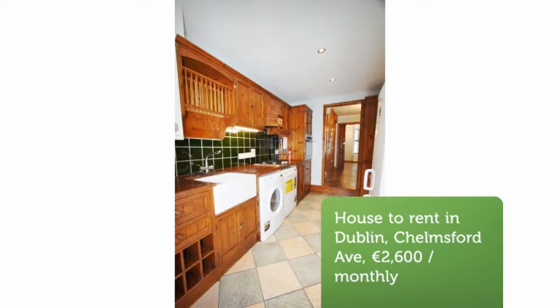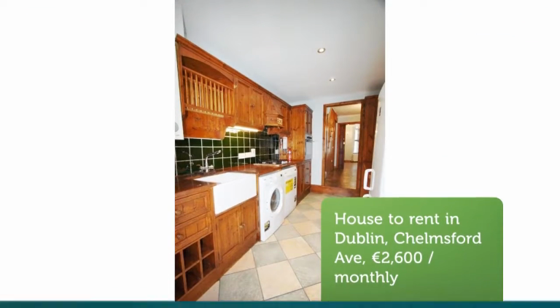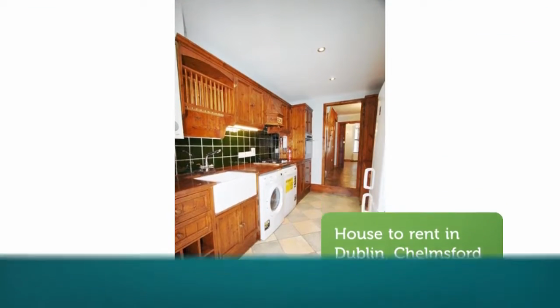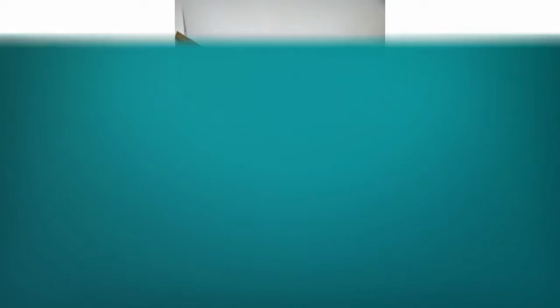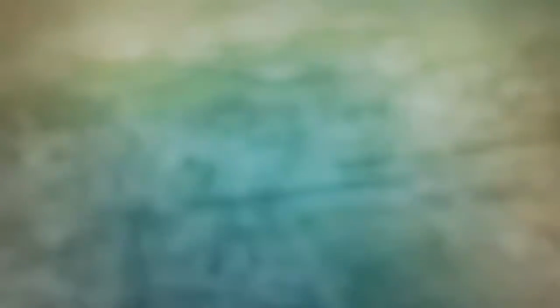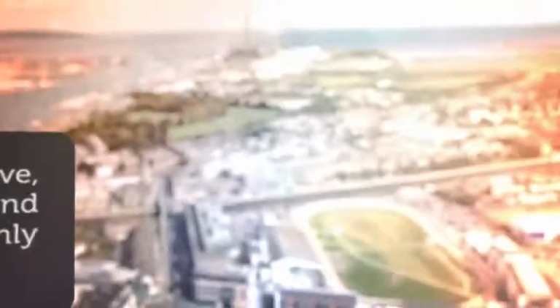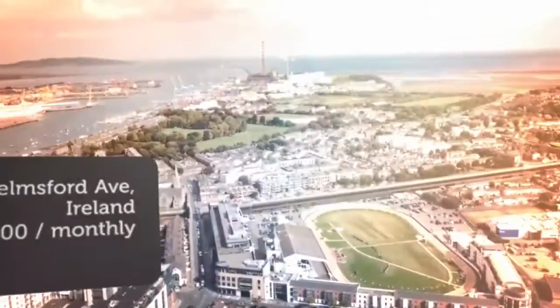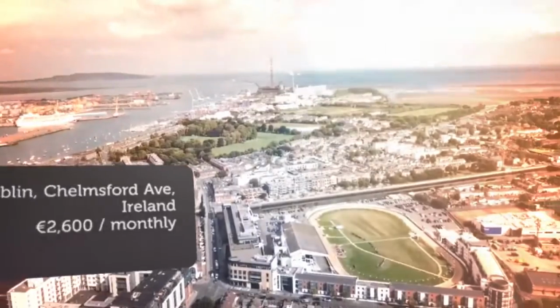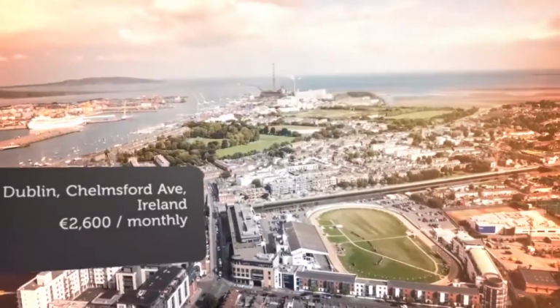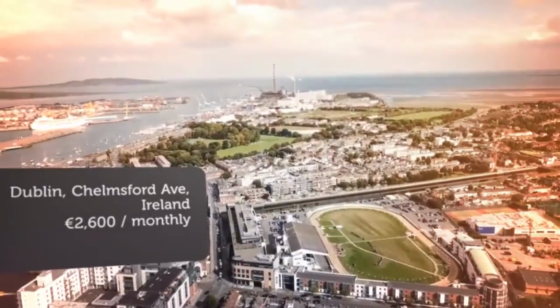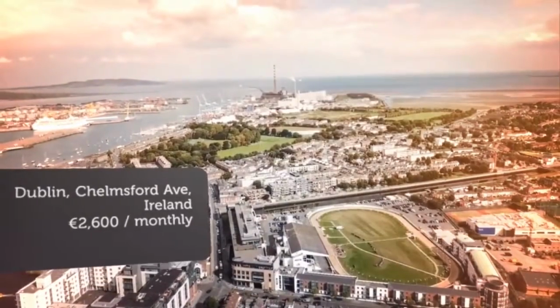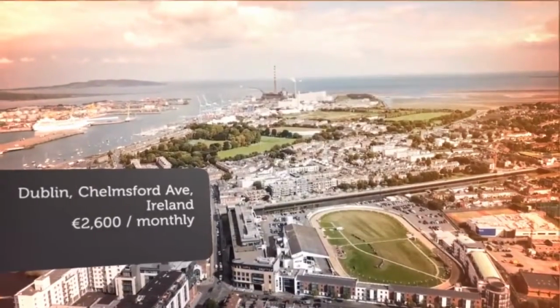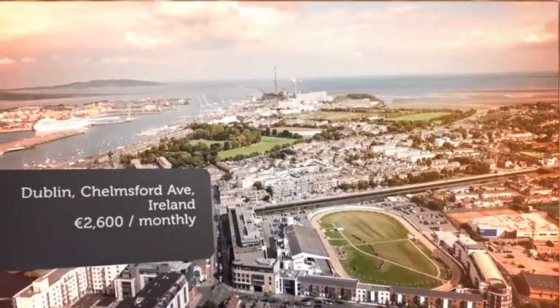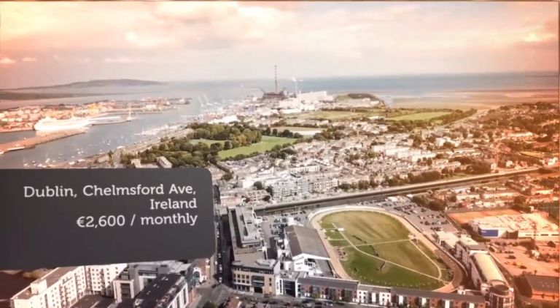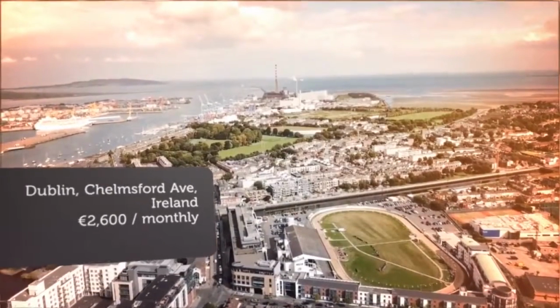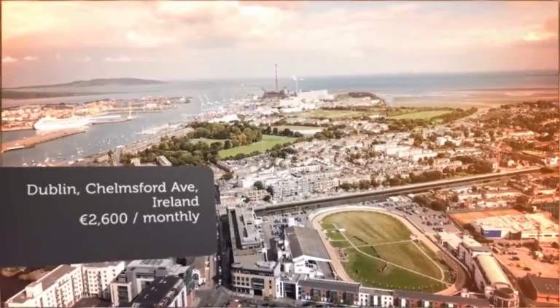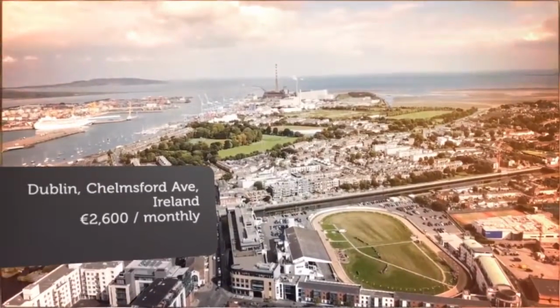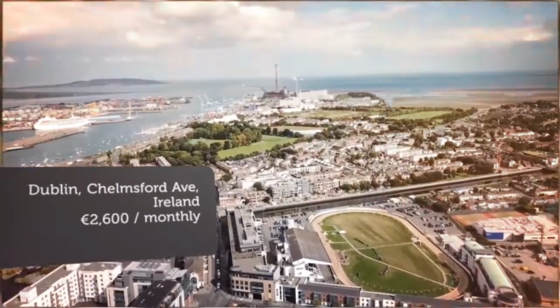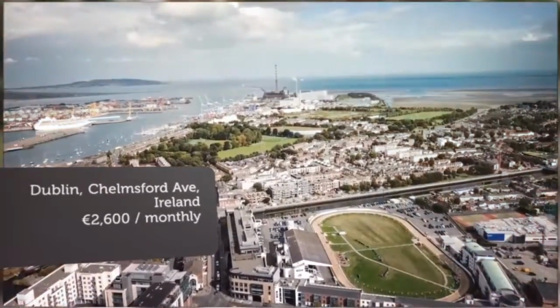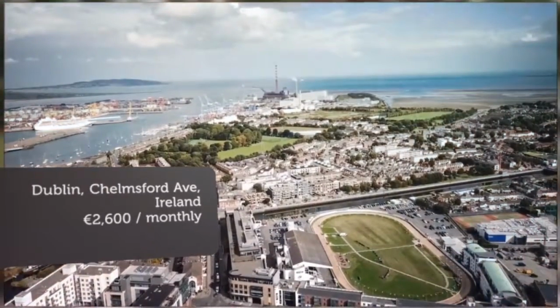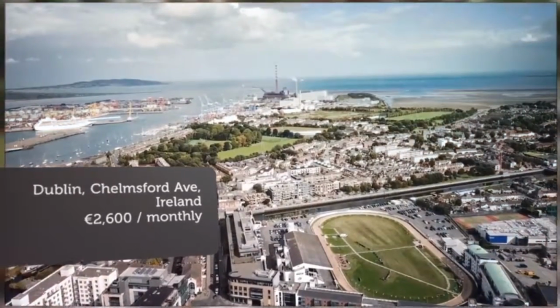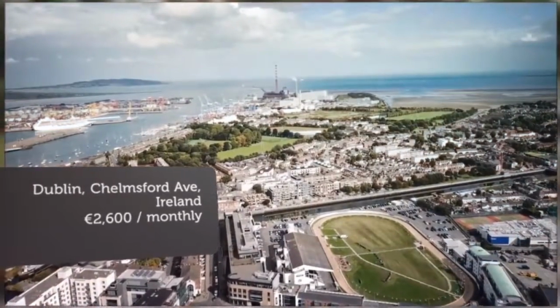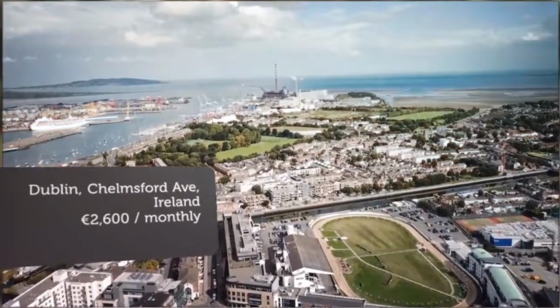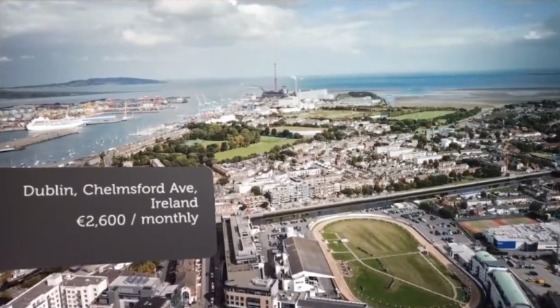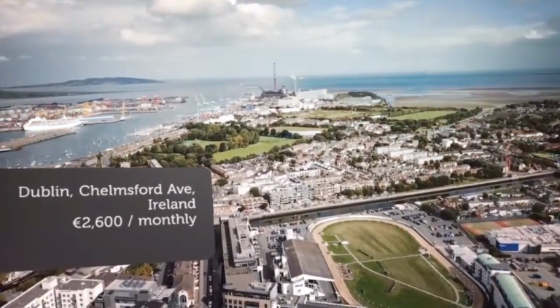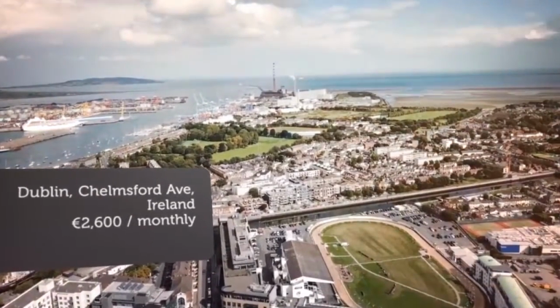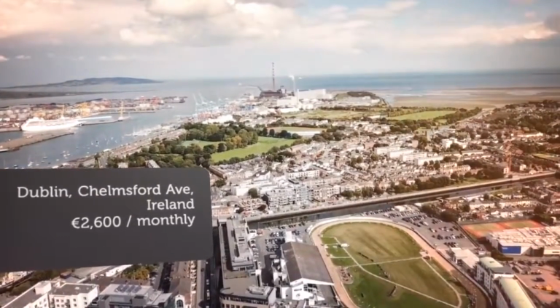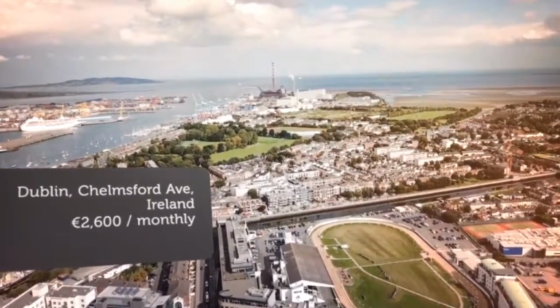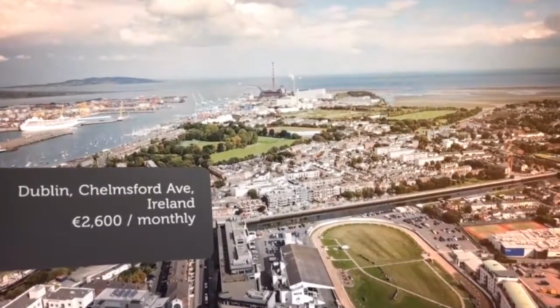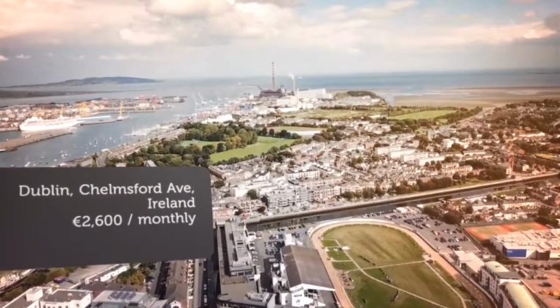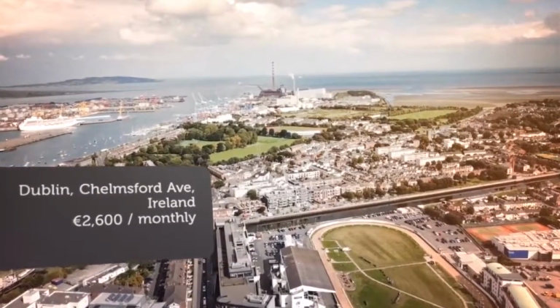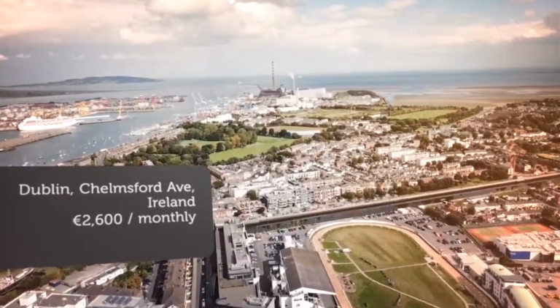The property has just undergone refurbishment and is presented in excellent condition.